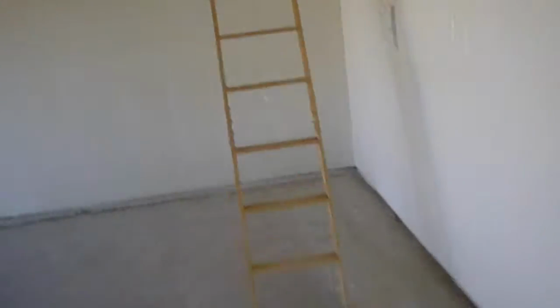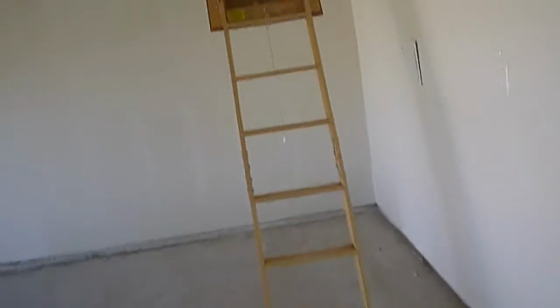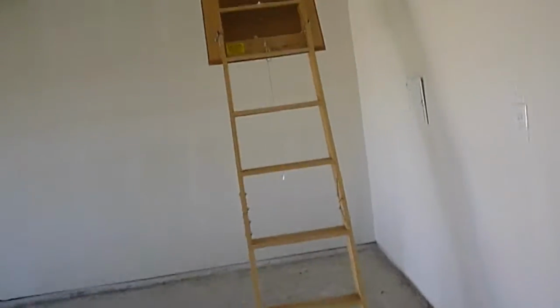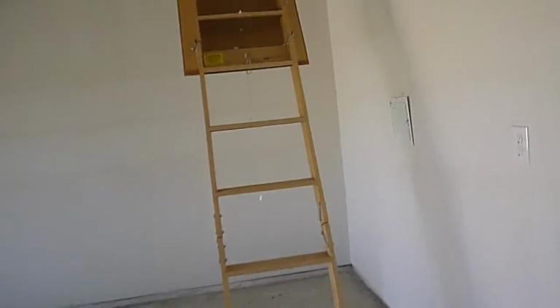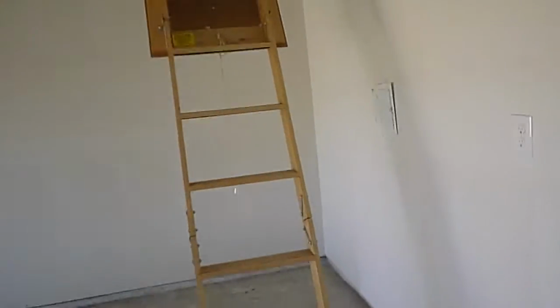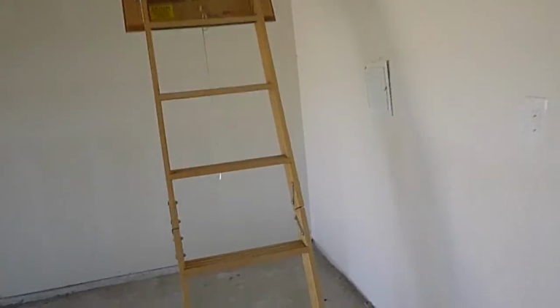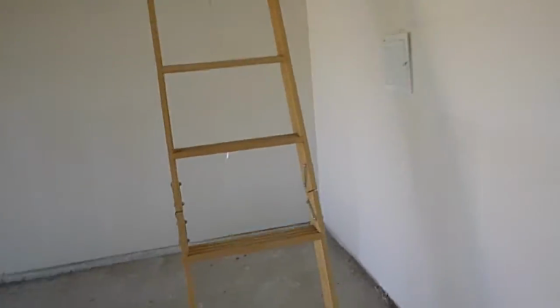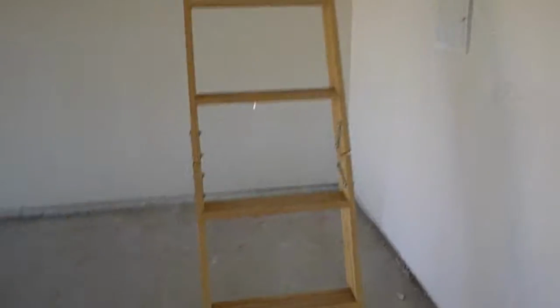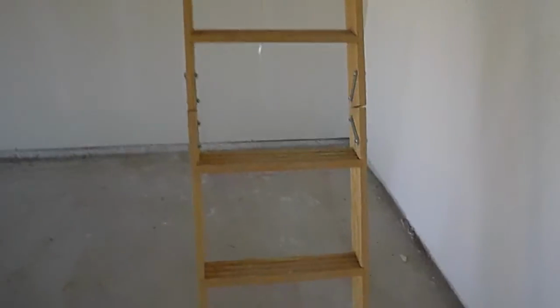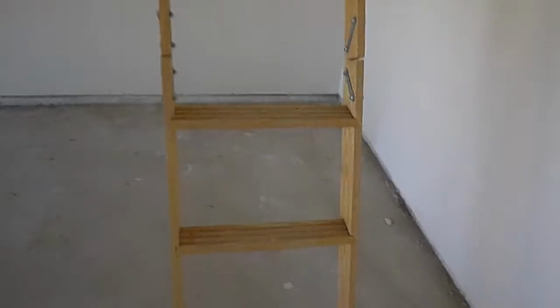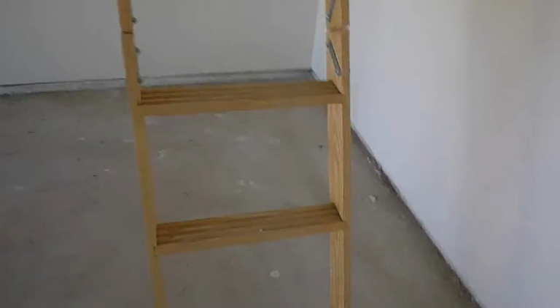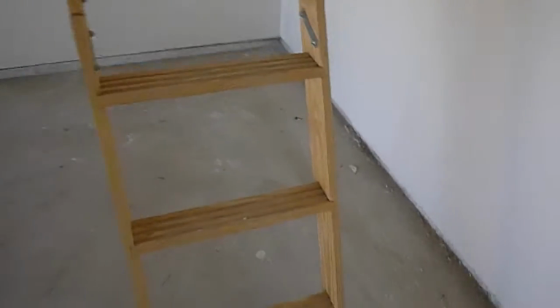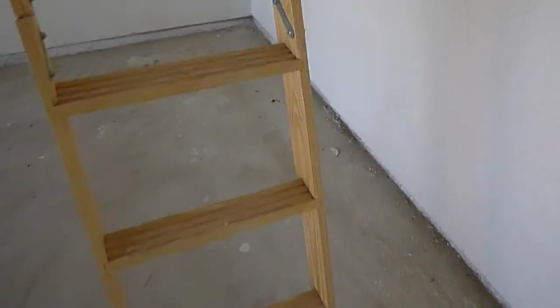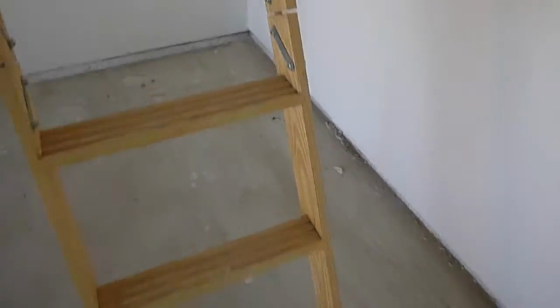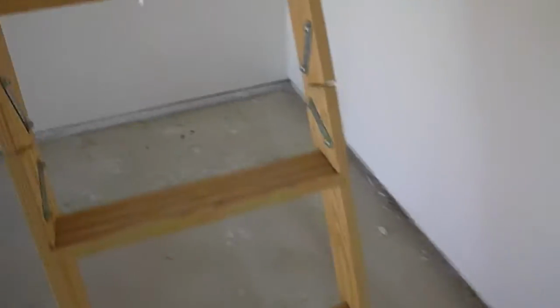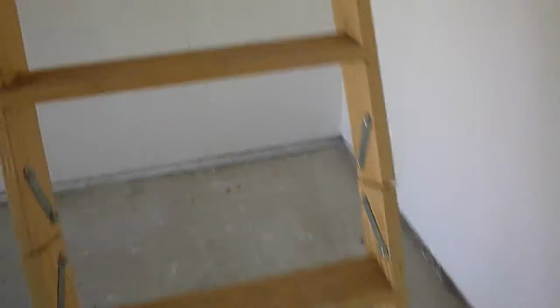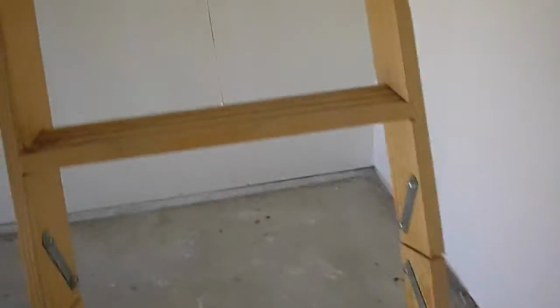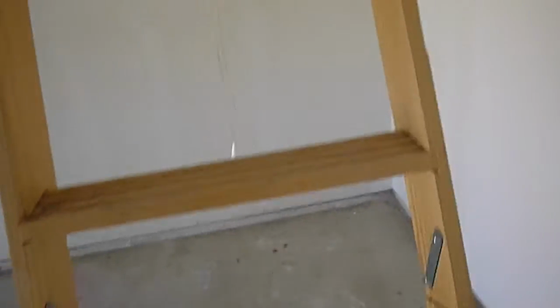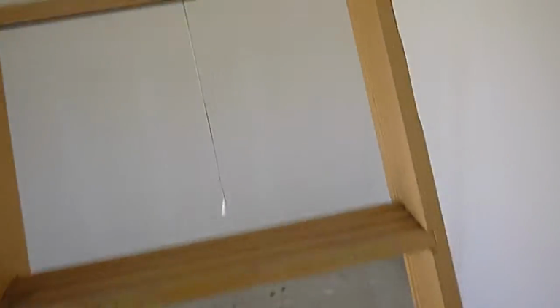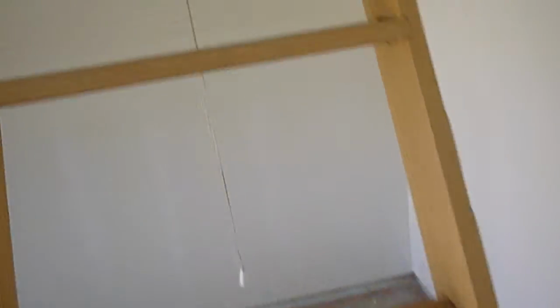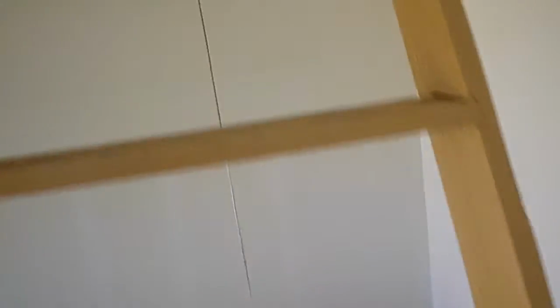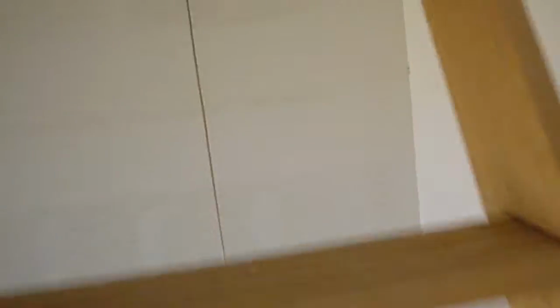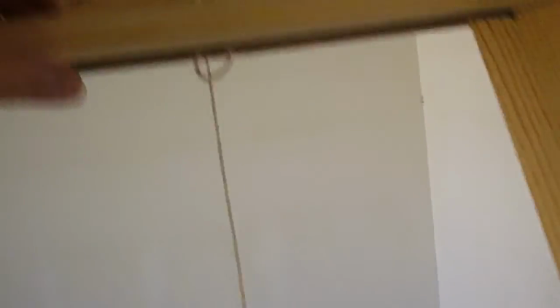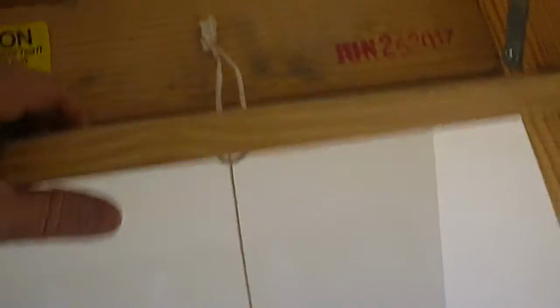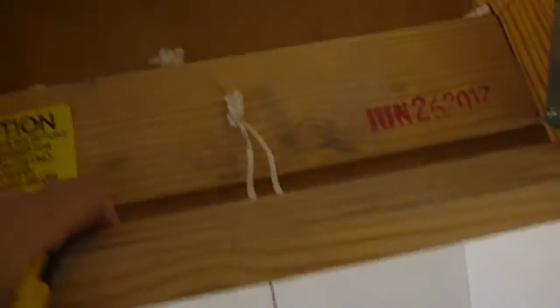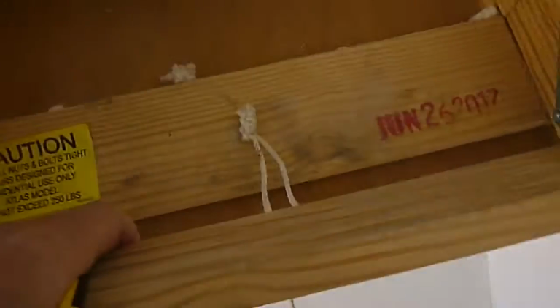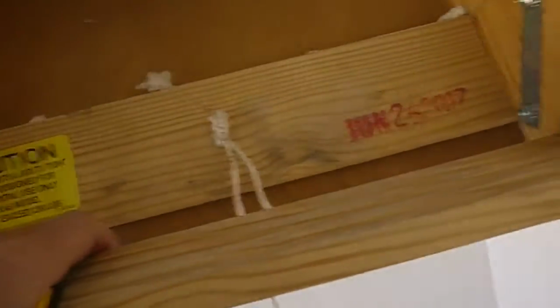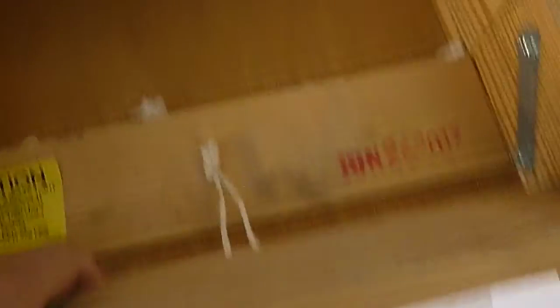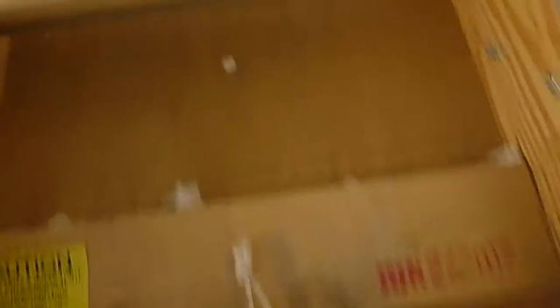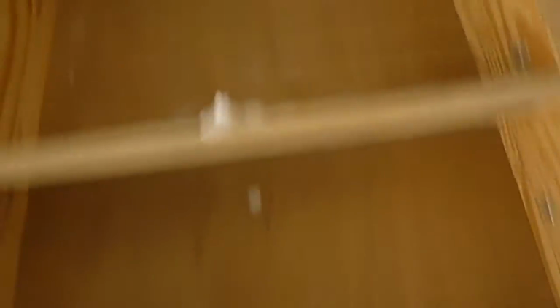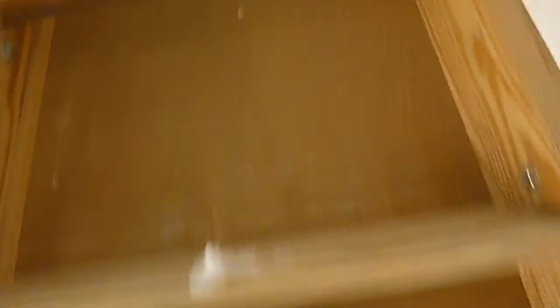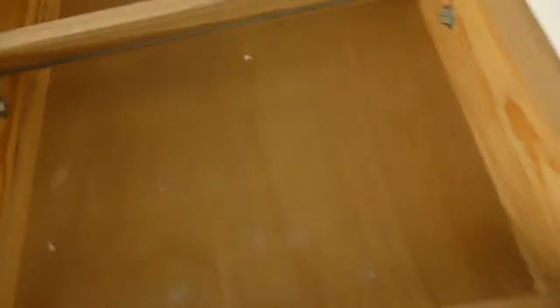This is the pull-down attic access ladder. It's in the garage. We're going on up.